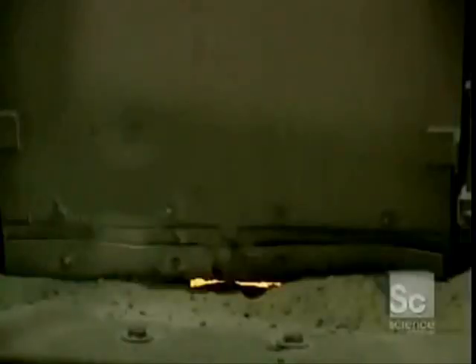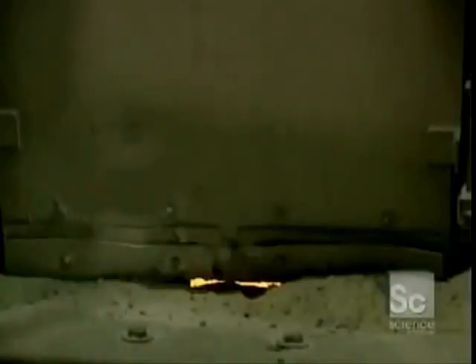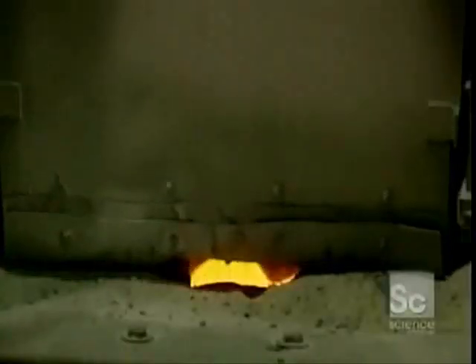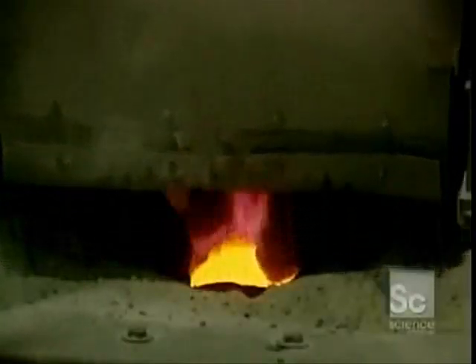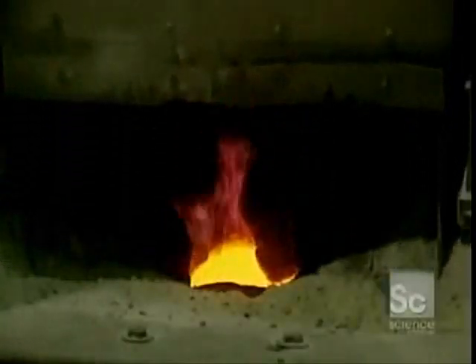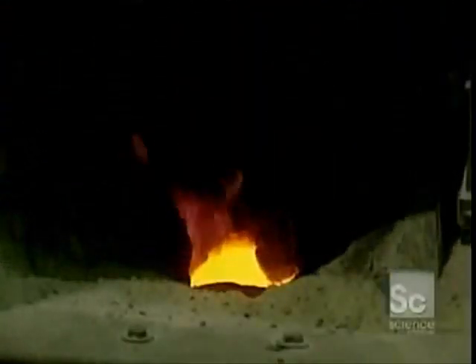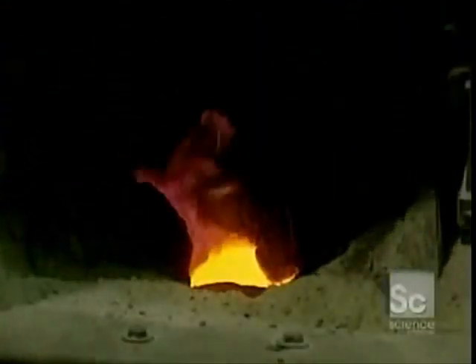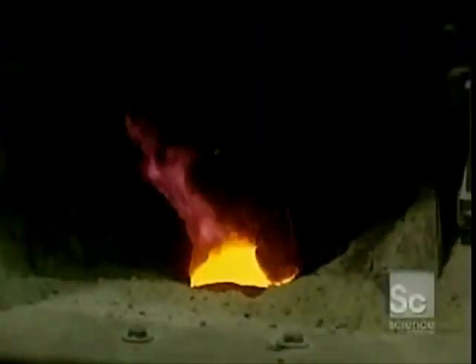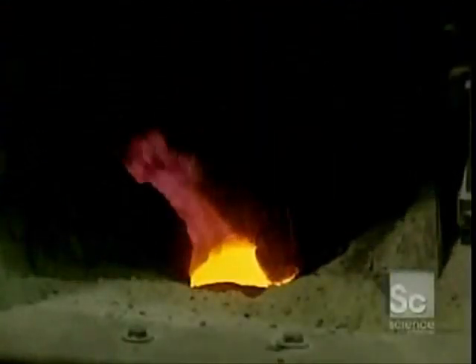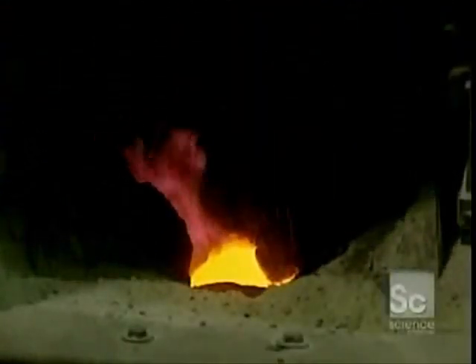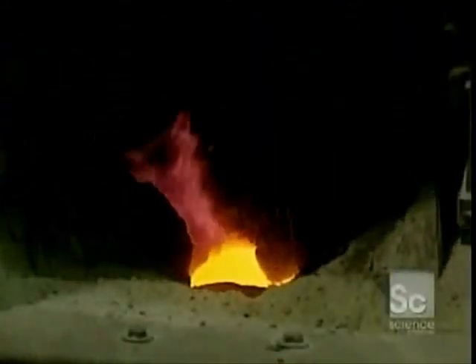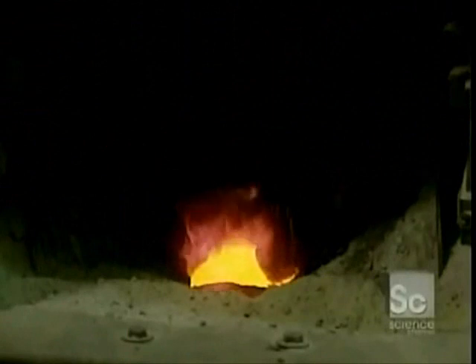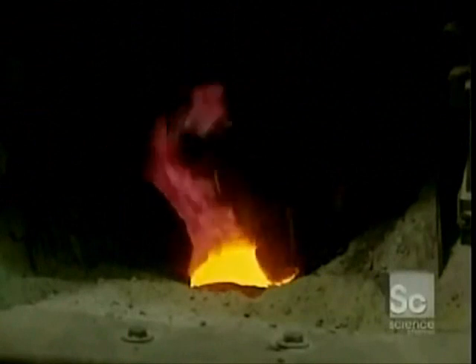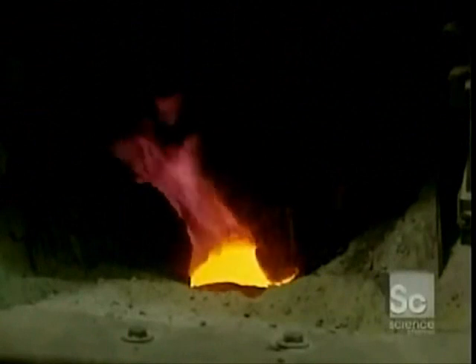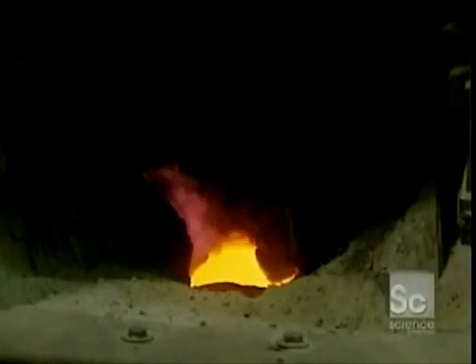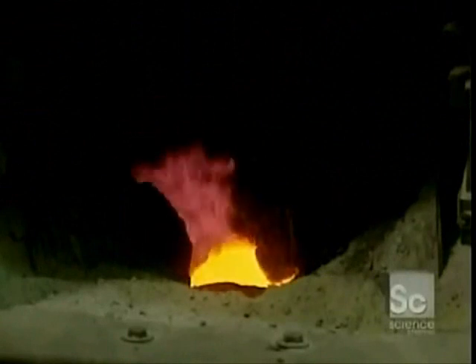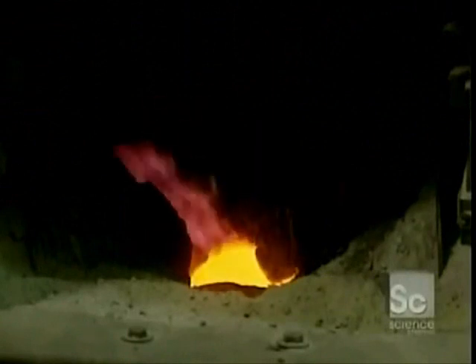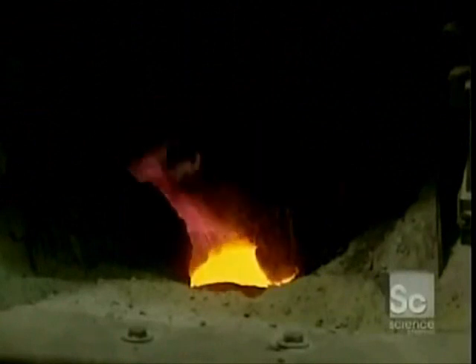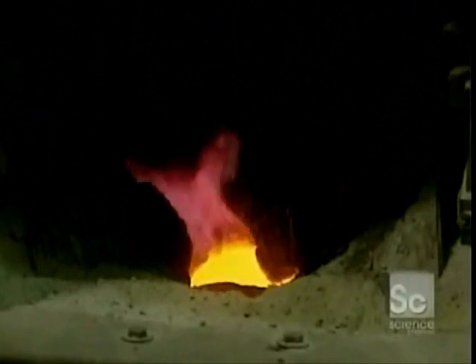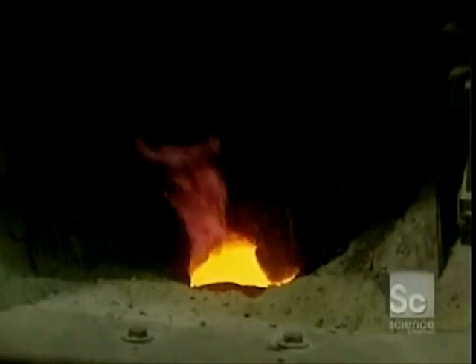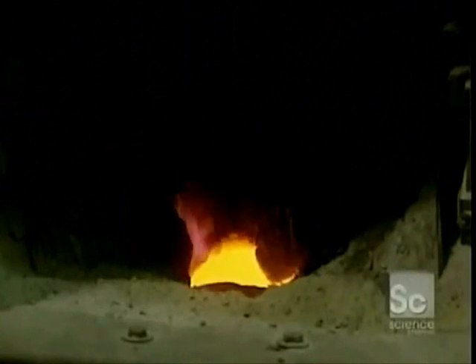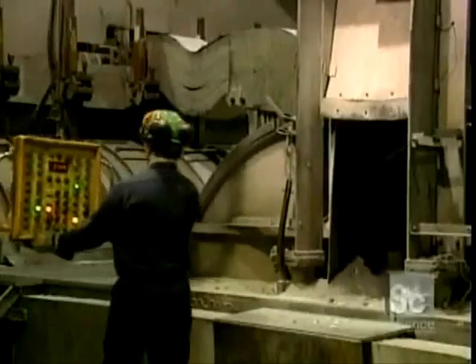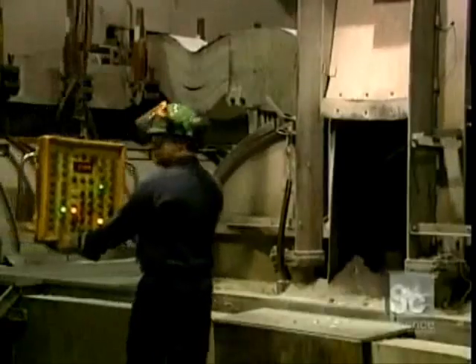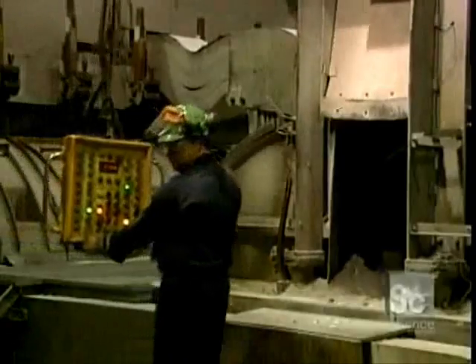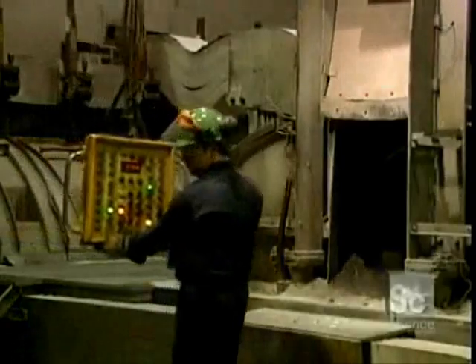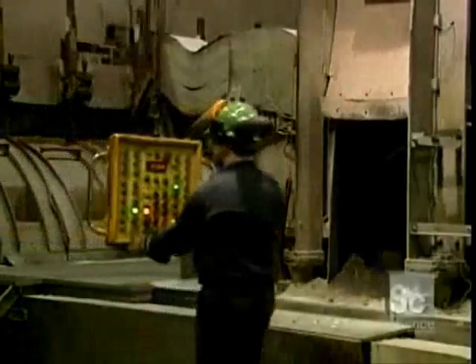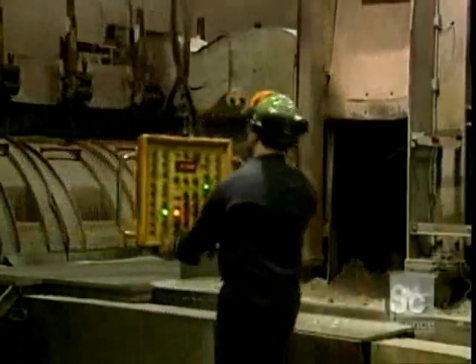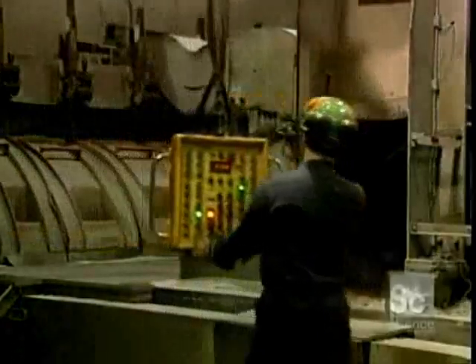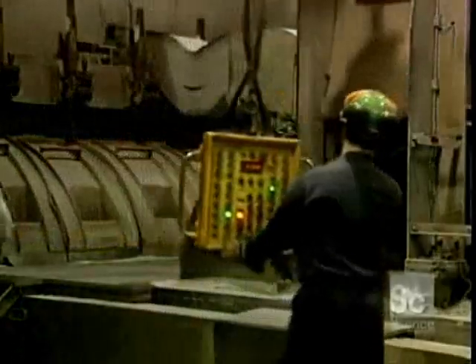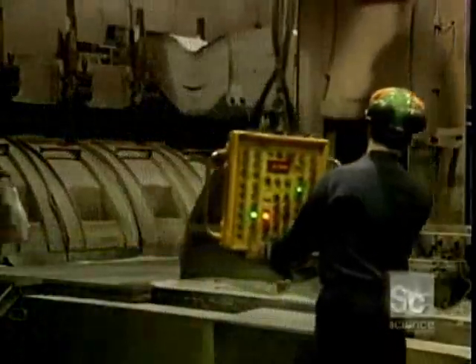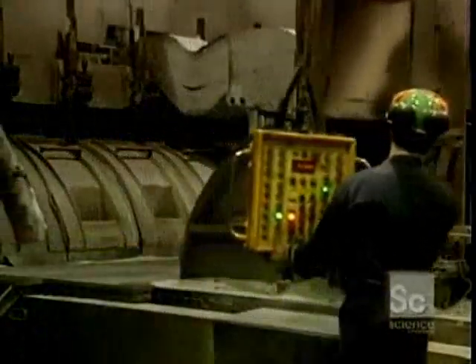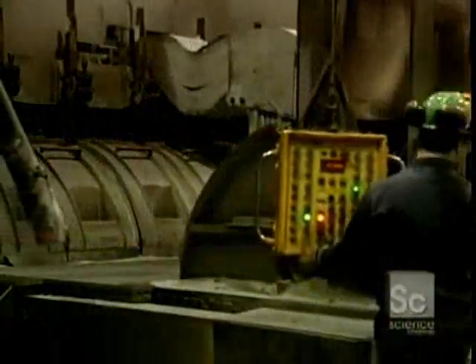The heavier aluminum collects at the bottom of the pot, while the oxygen bound to fluorine is released as a gas, which is drawn off and treated.